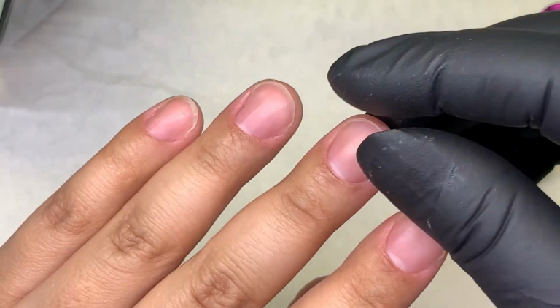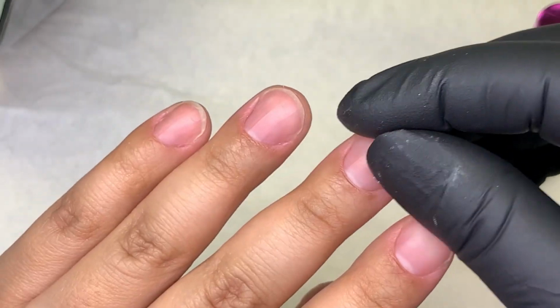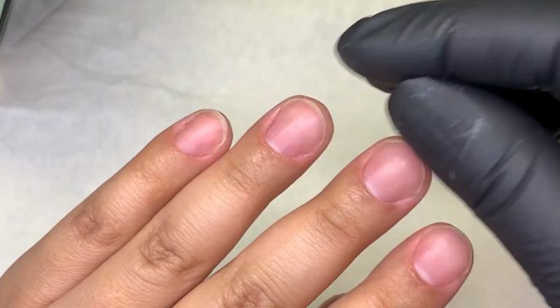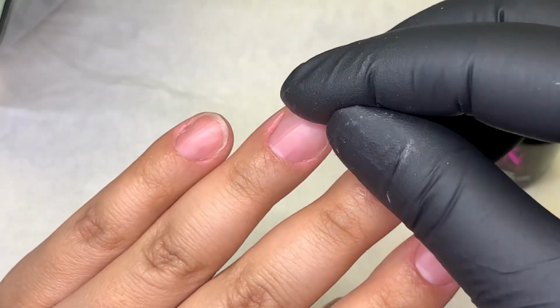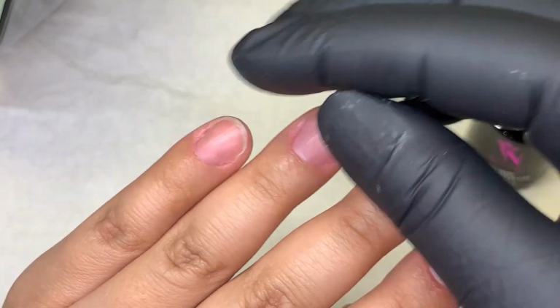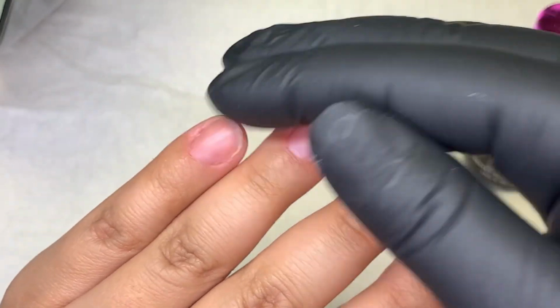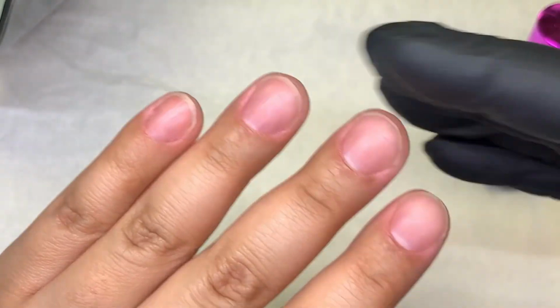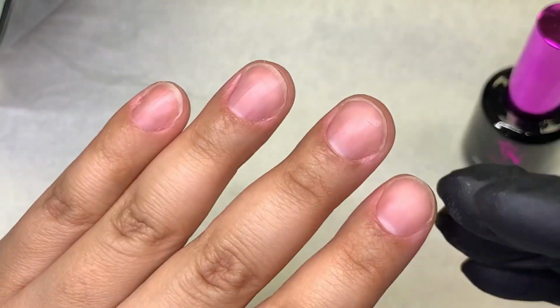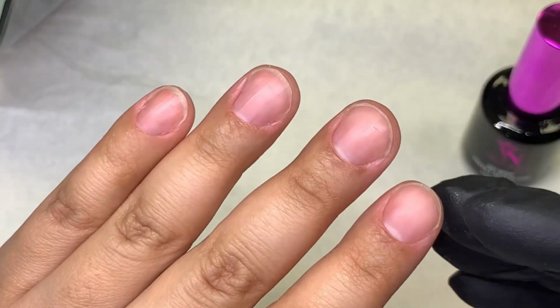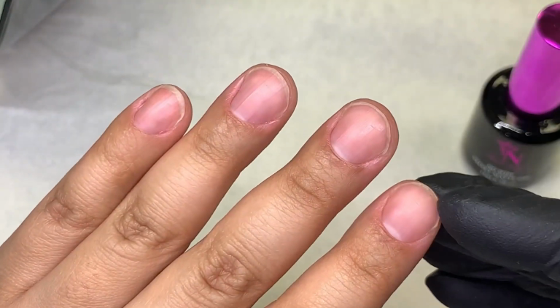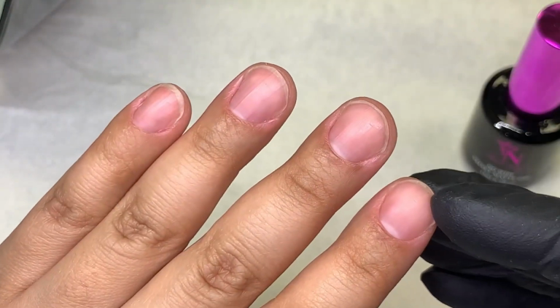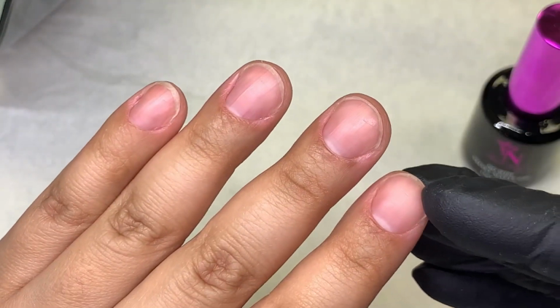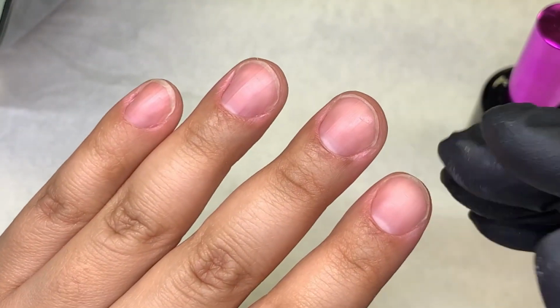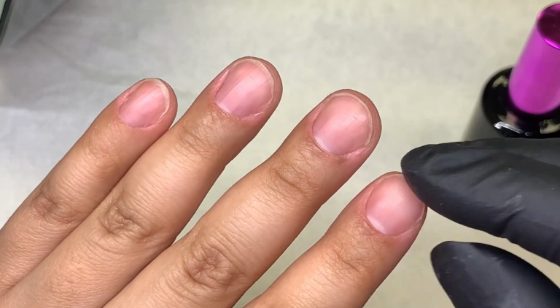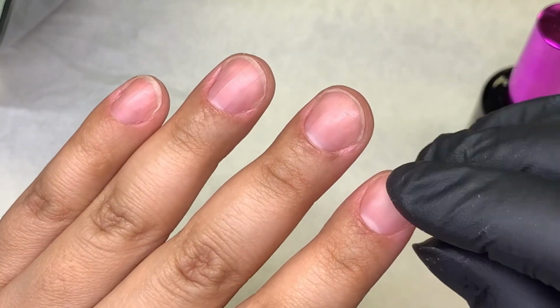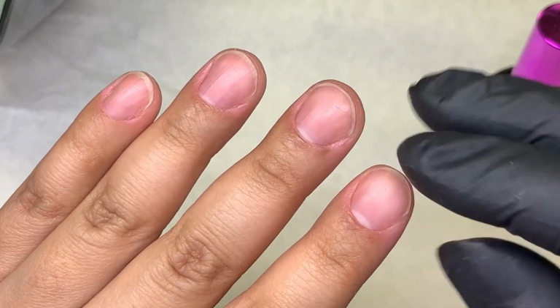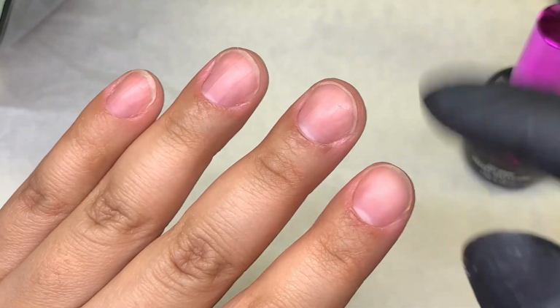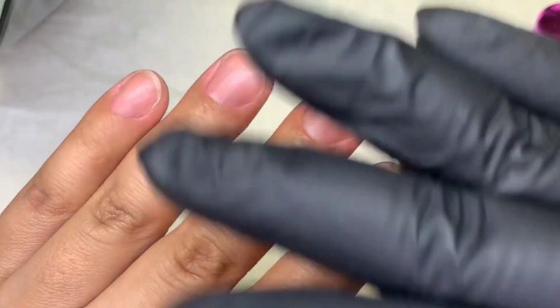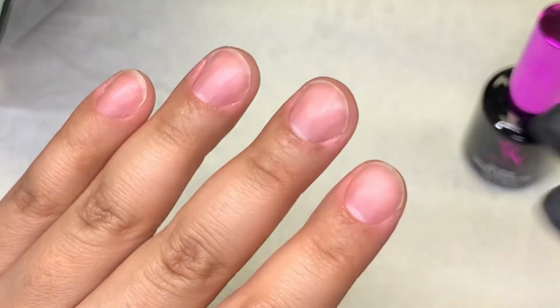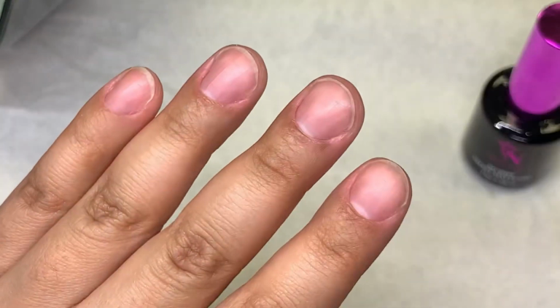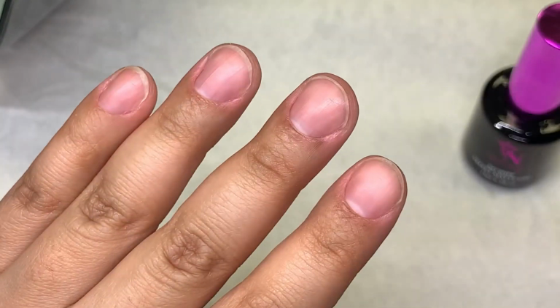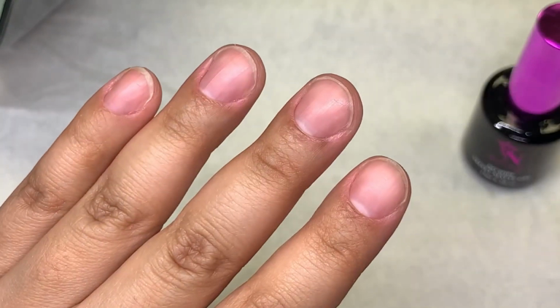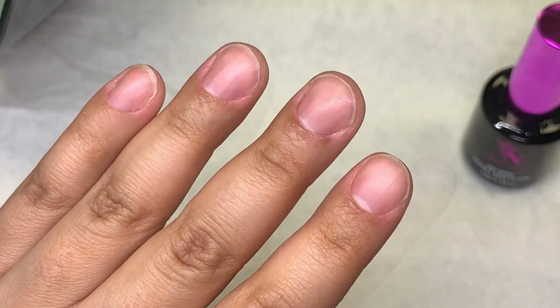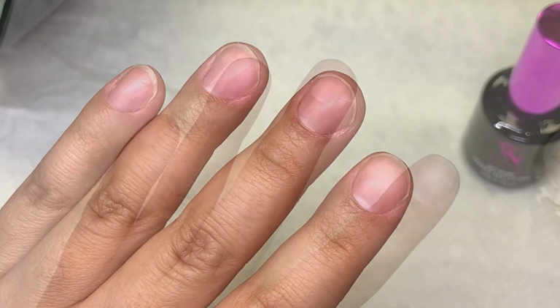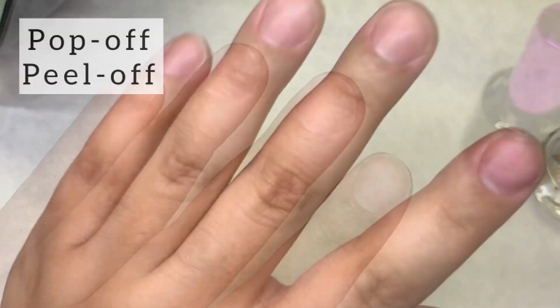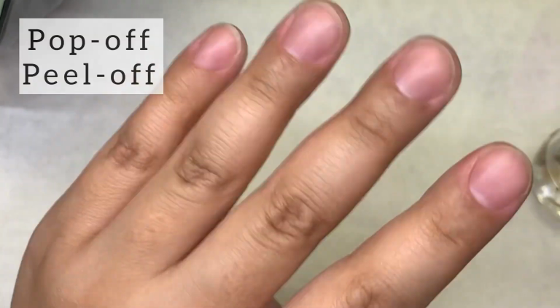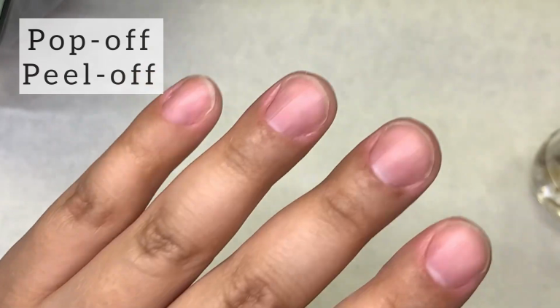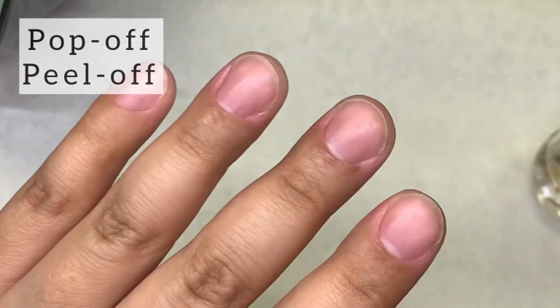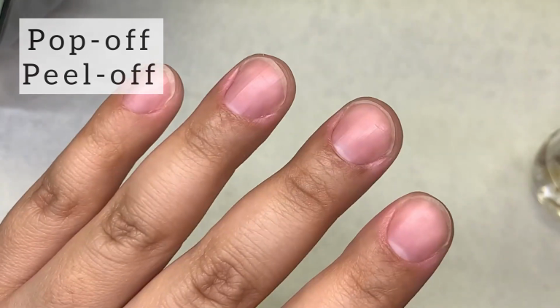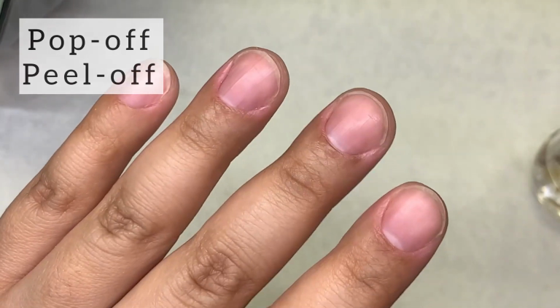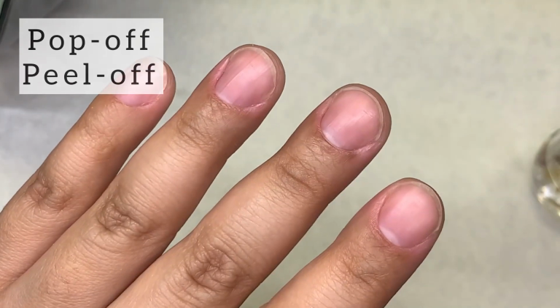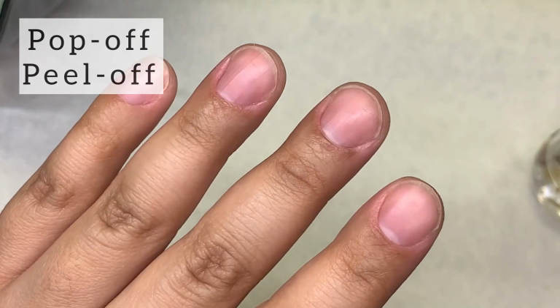Hey guys, welcome back to my channel. I'm going to be showing you real quick how I do the pop-off method.